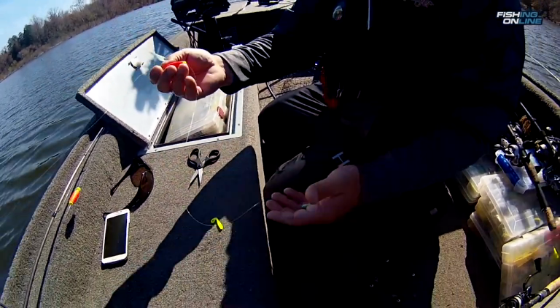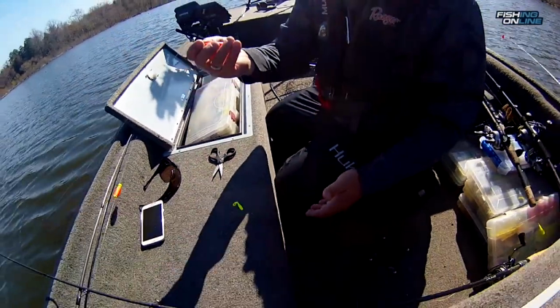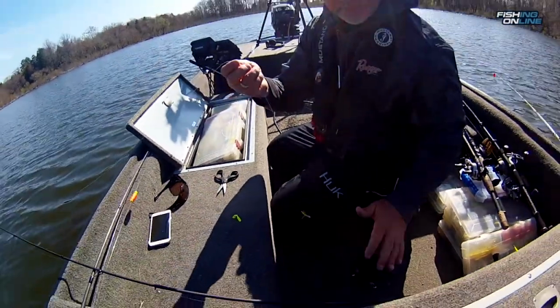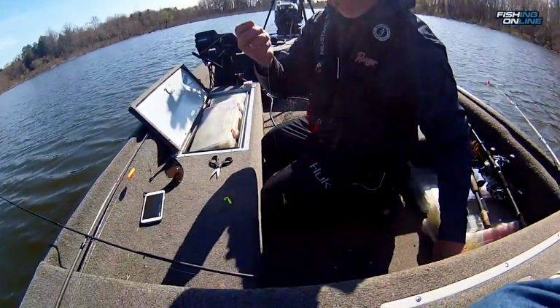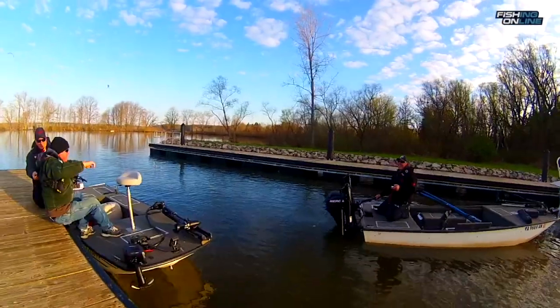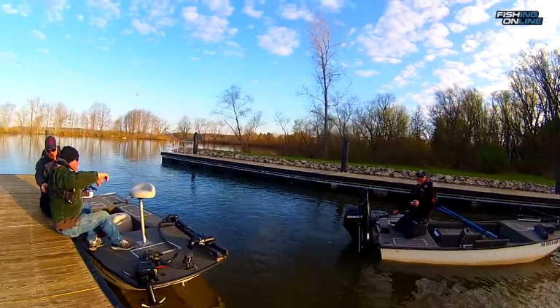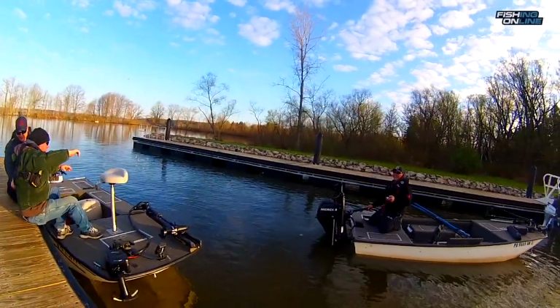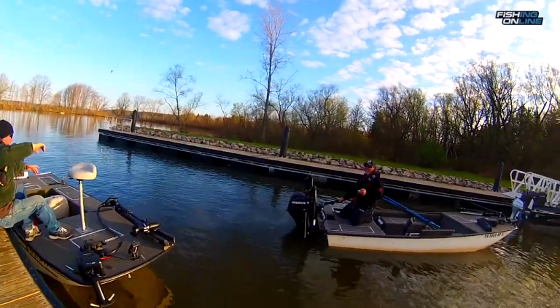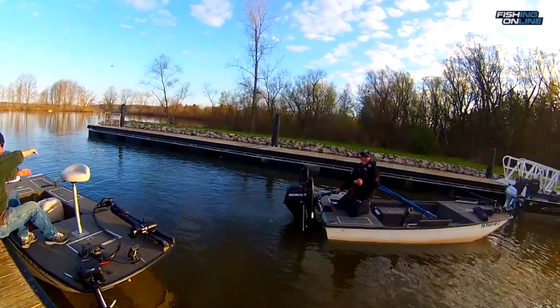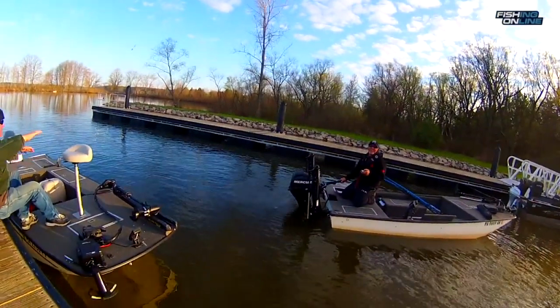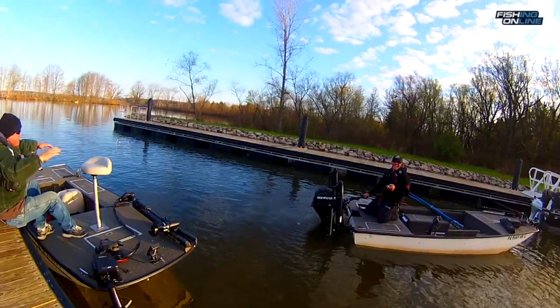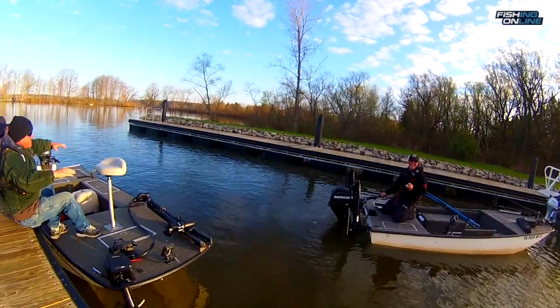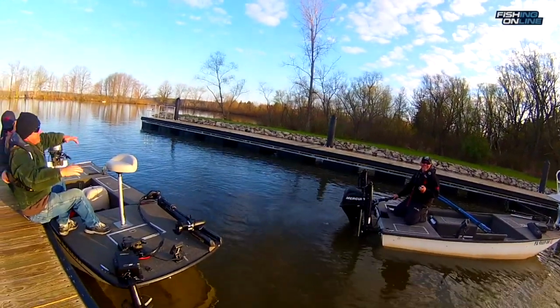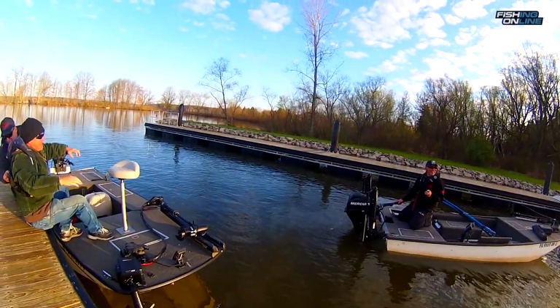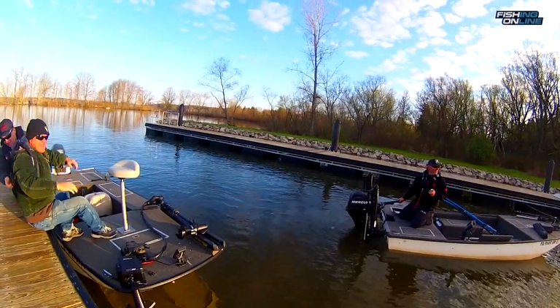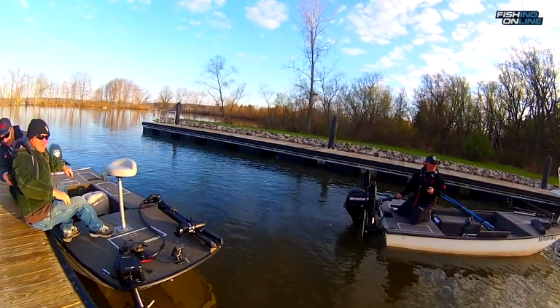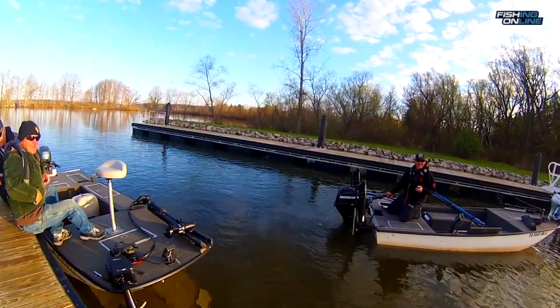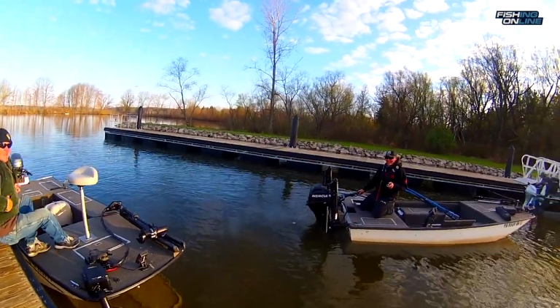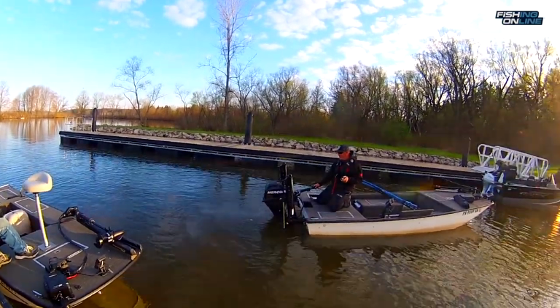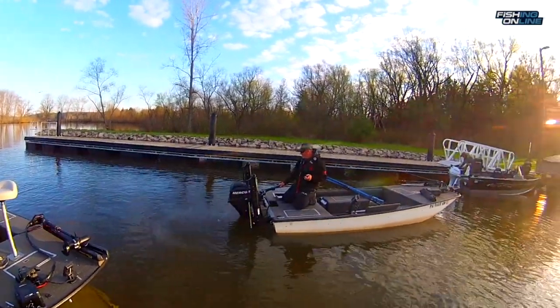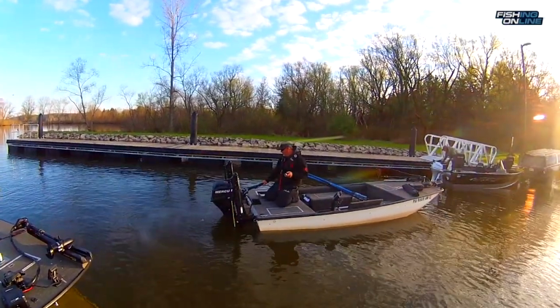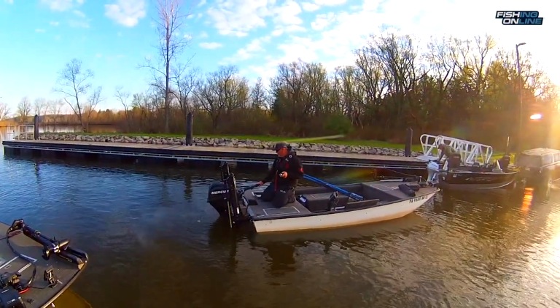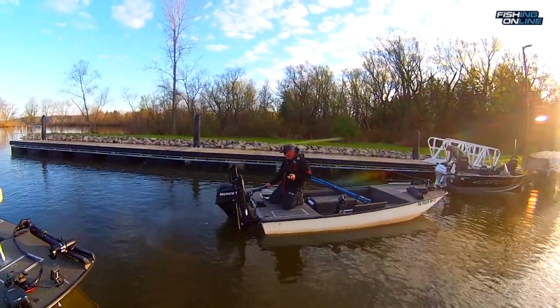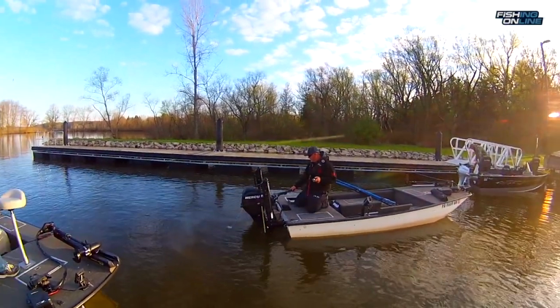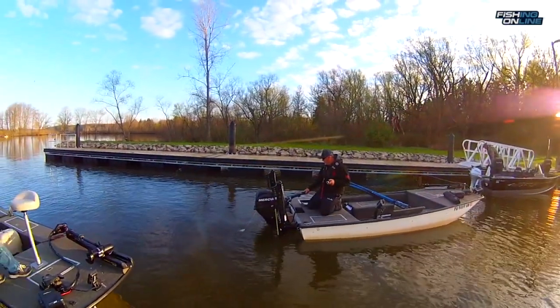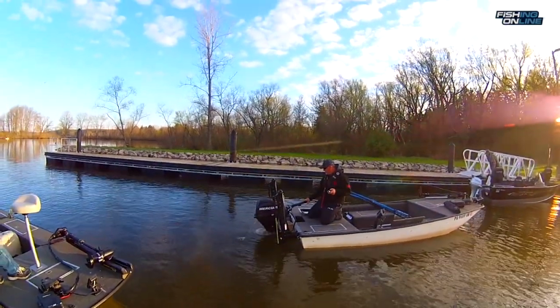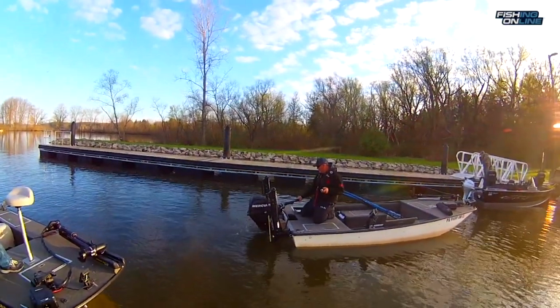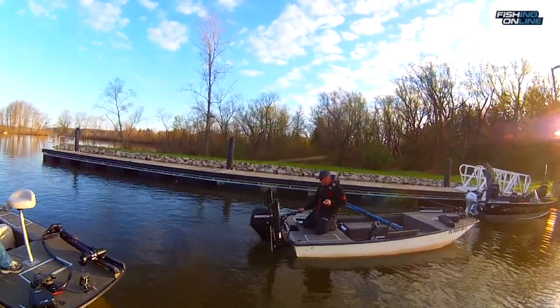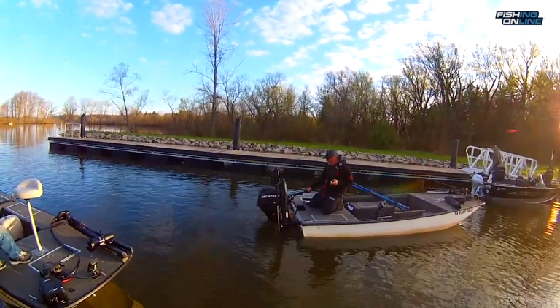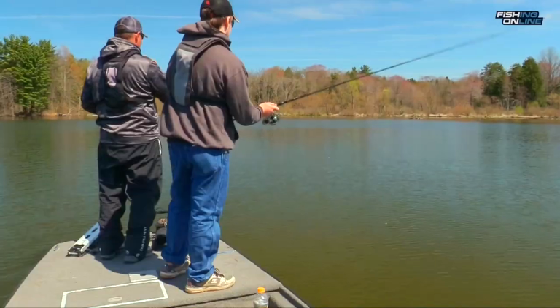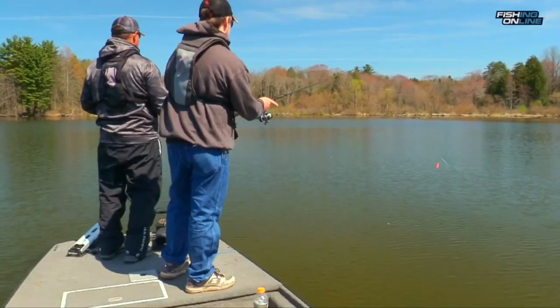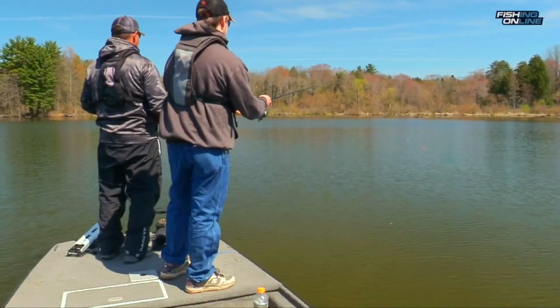Dave has power poles on his little boat. We use them all day today. They're a really good tool for shallow water crappie fishing.